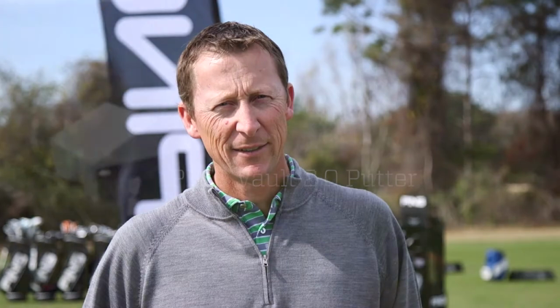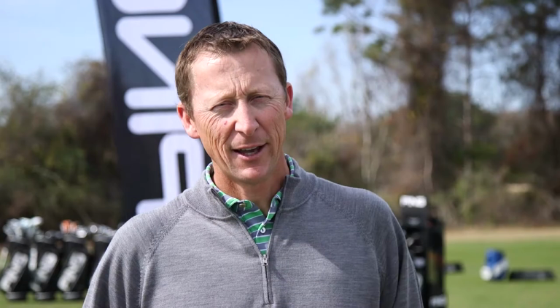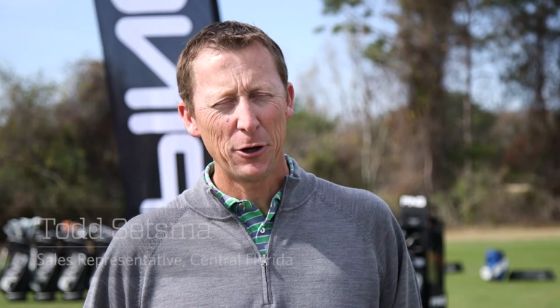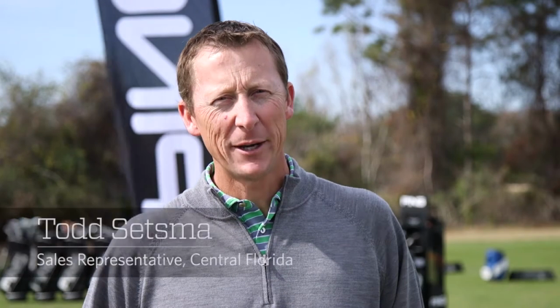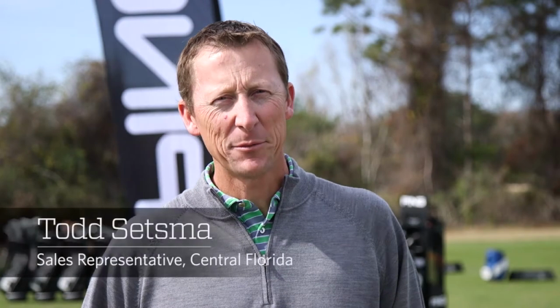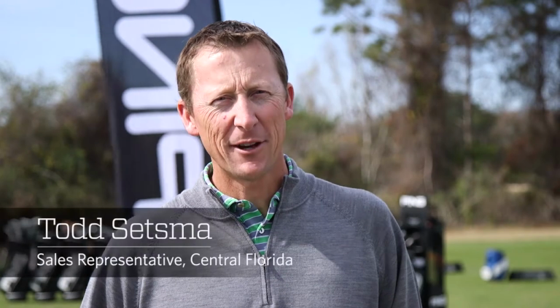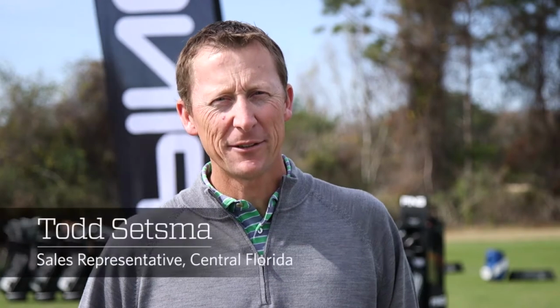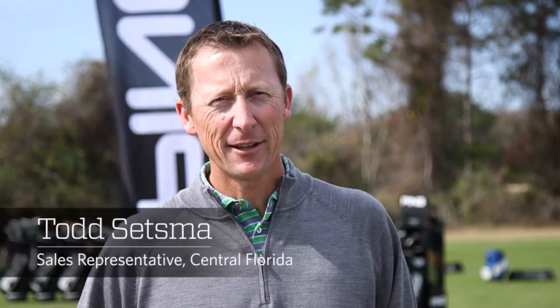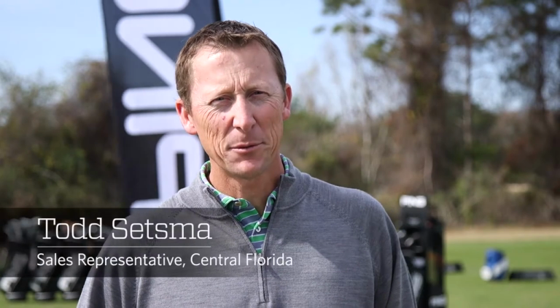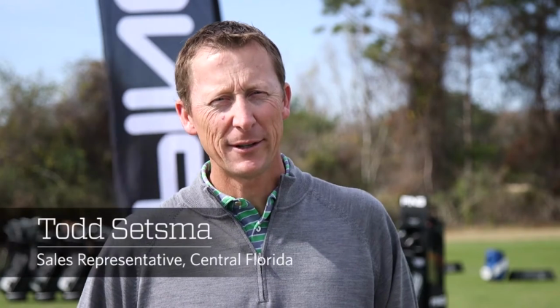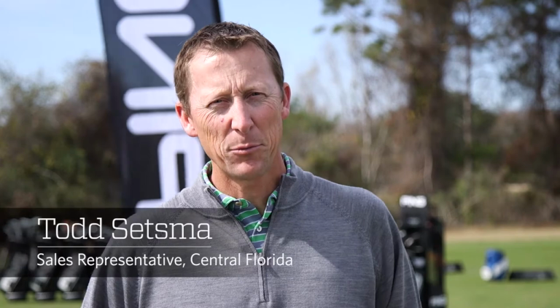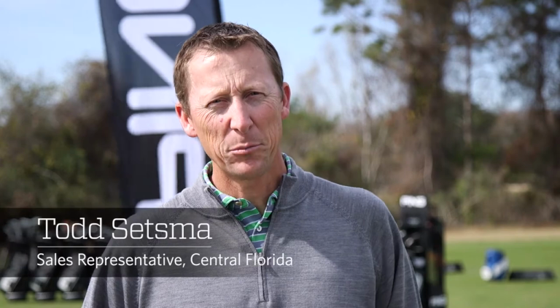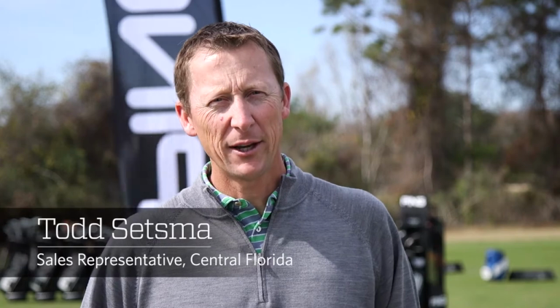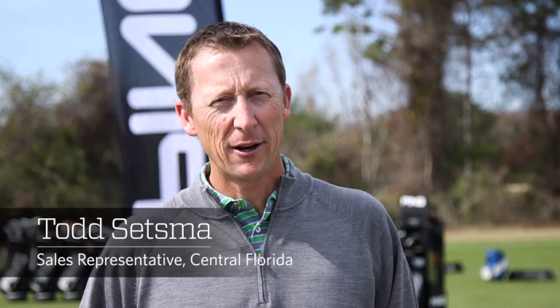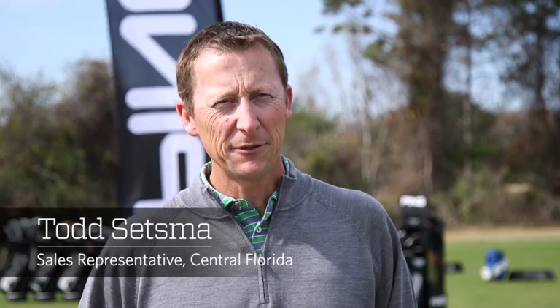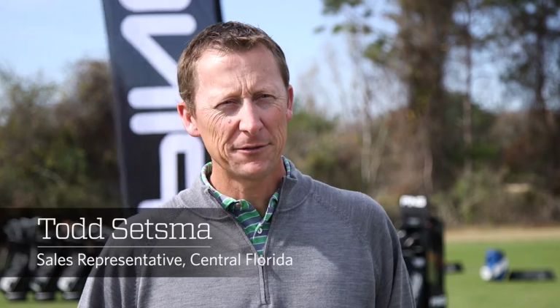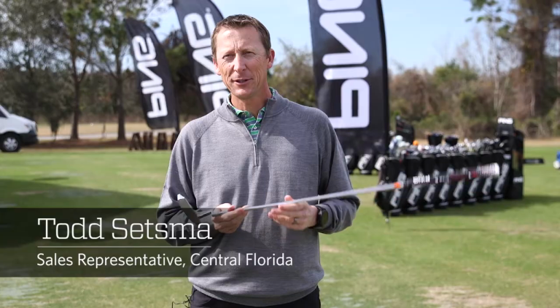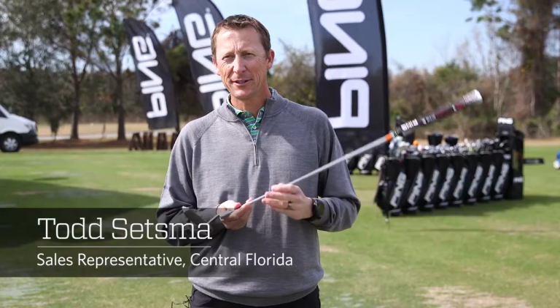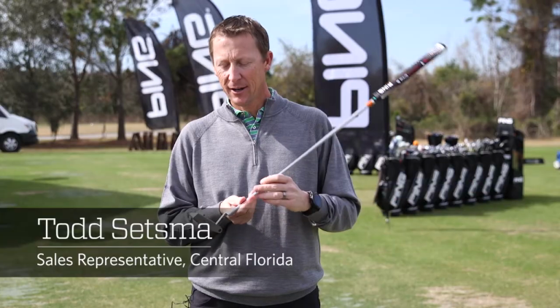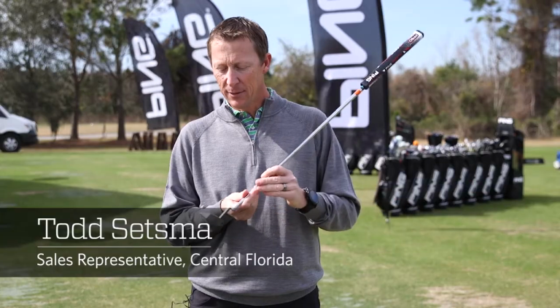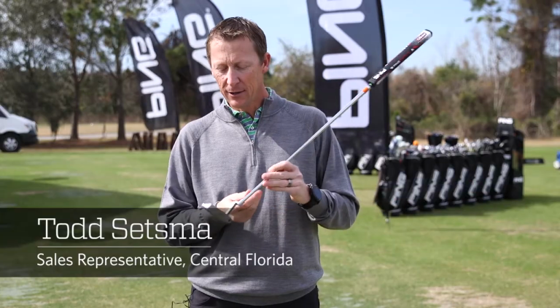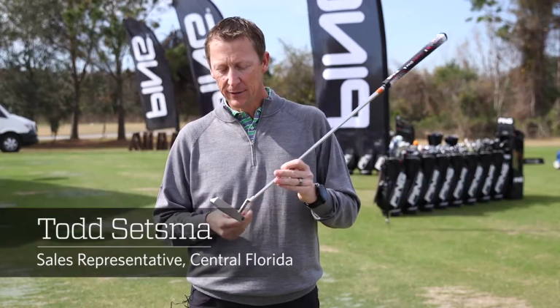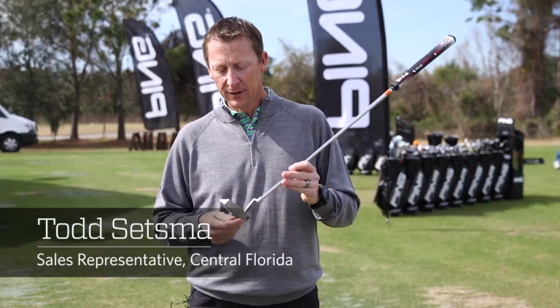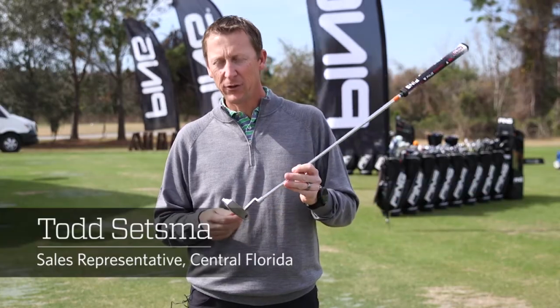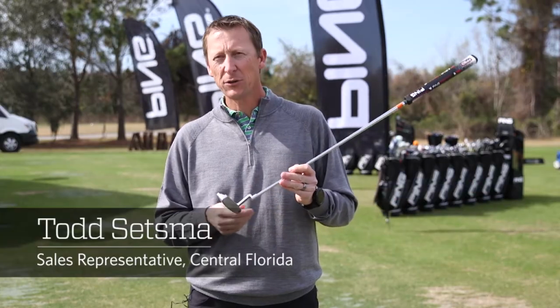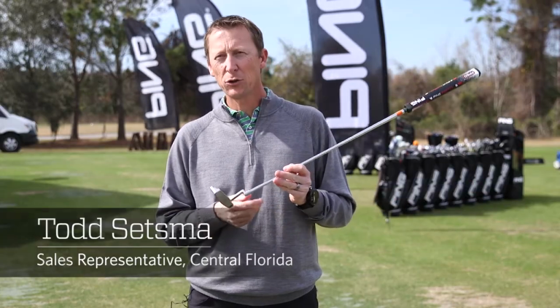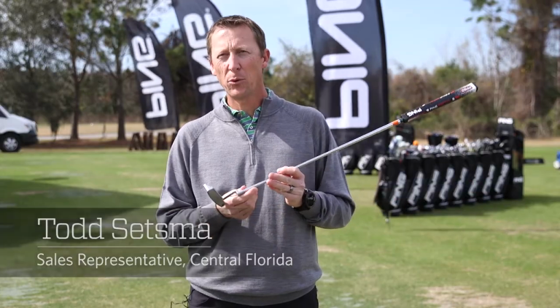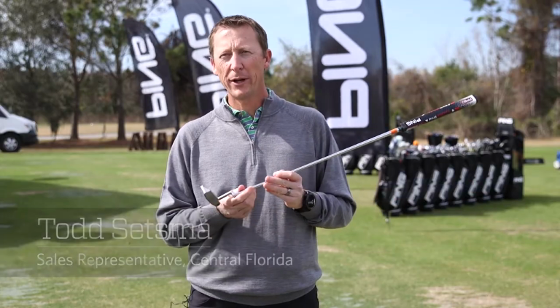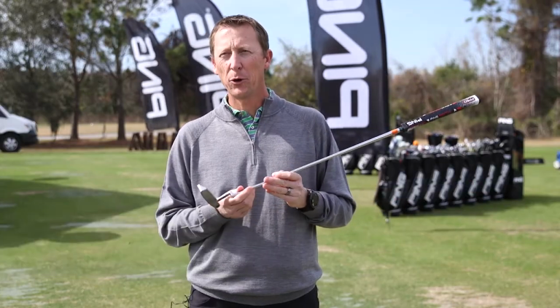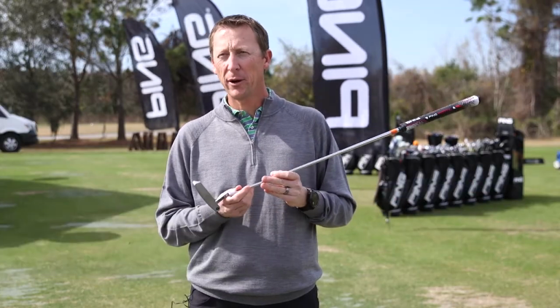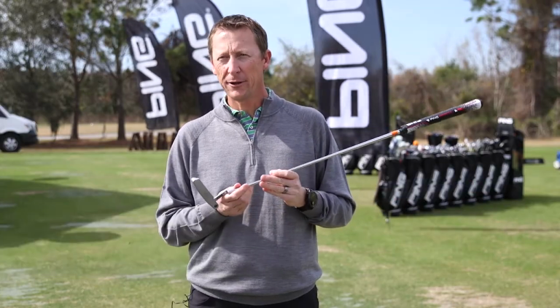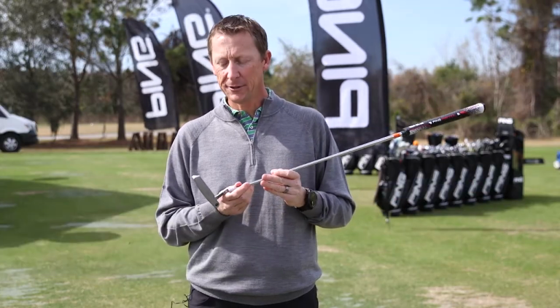Hello, my name is Todd Setsma and I'm with Ping Golf. I'm going to talk about the Vault 2.0 putters.